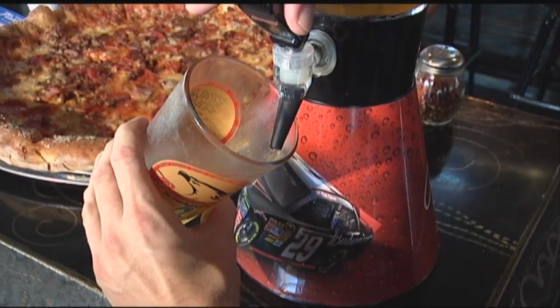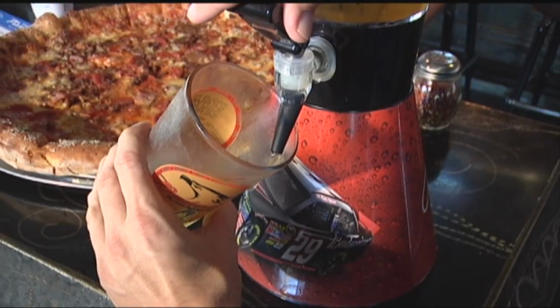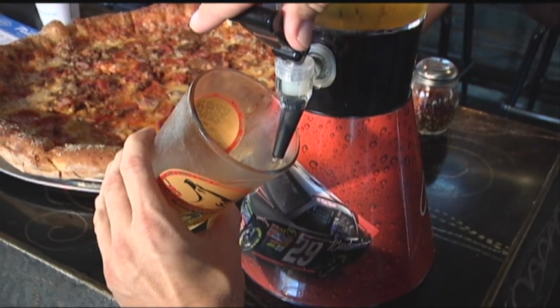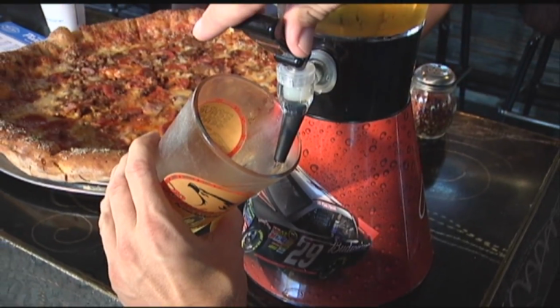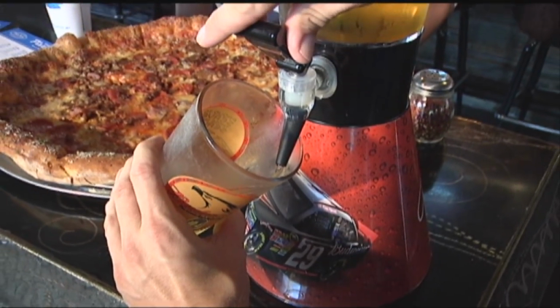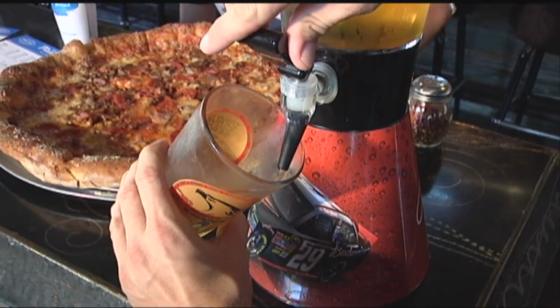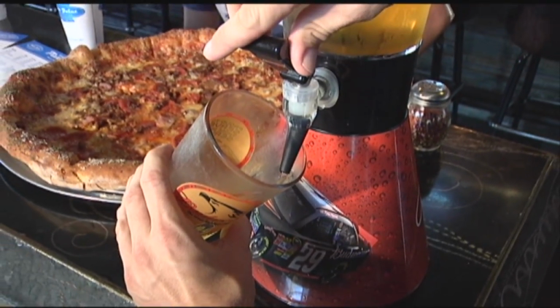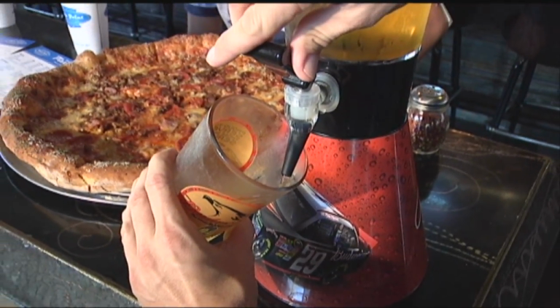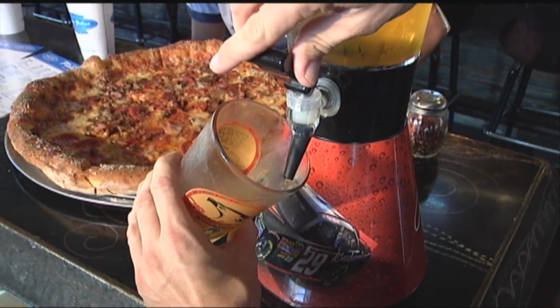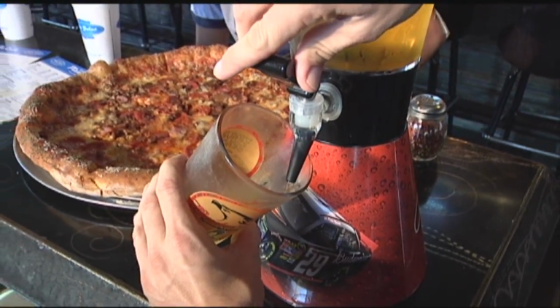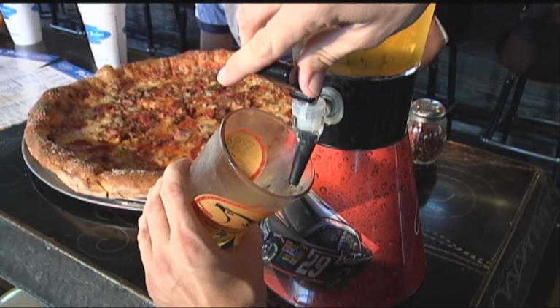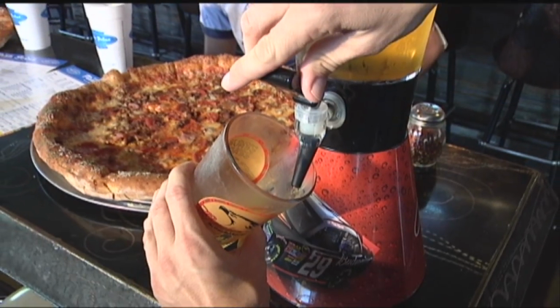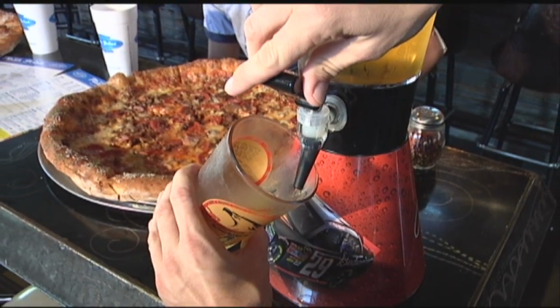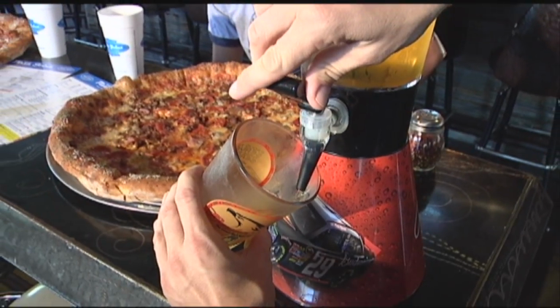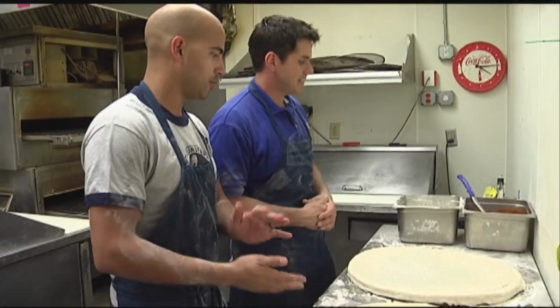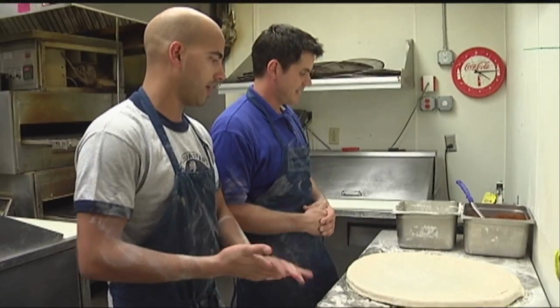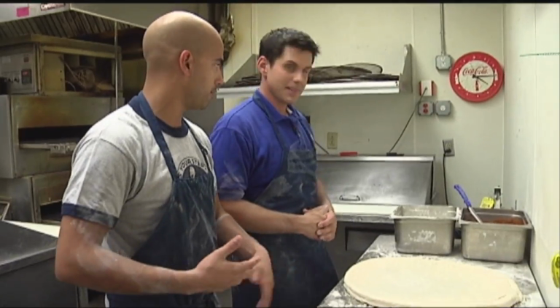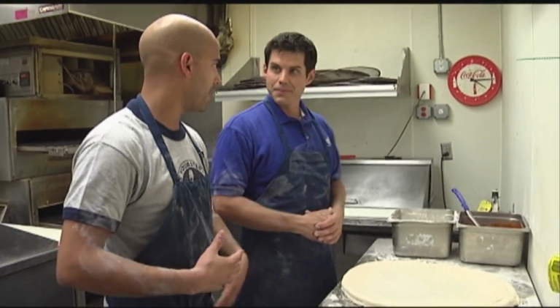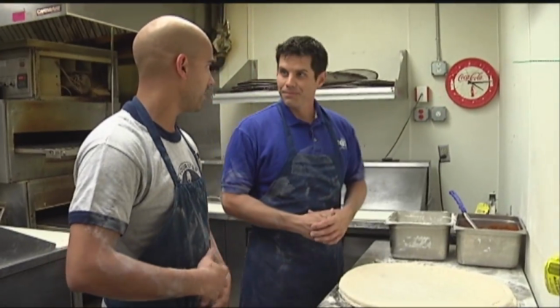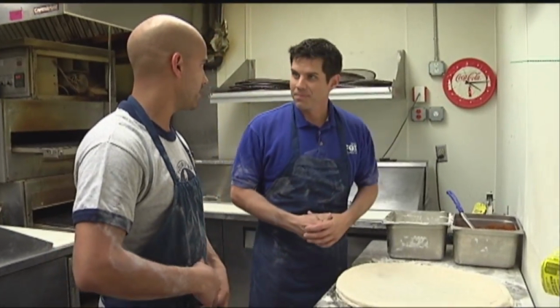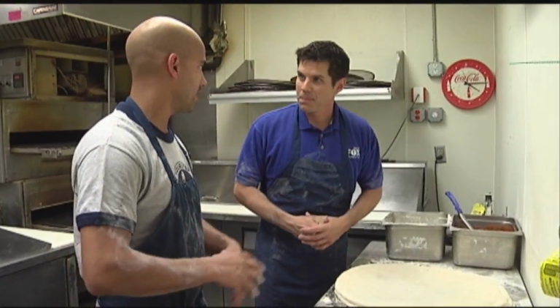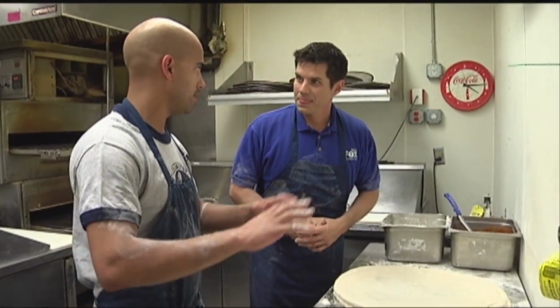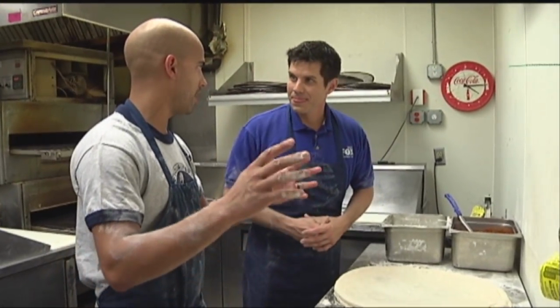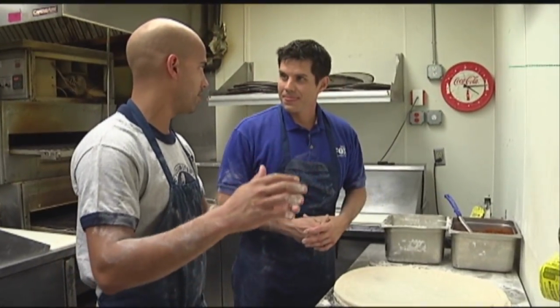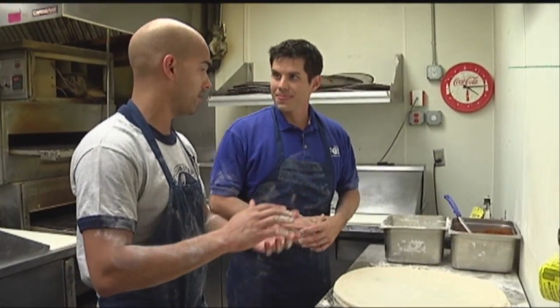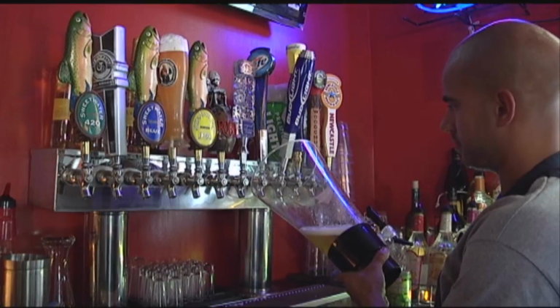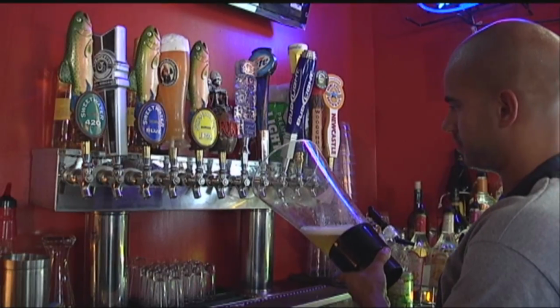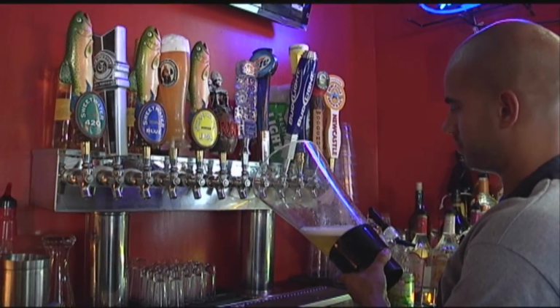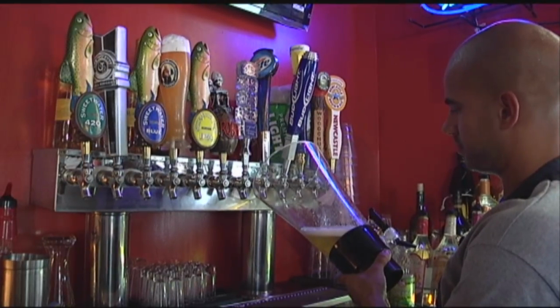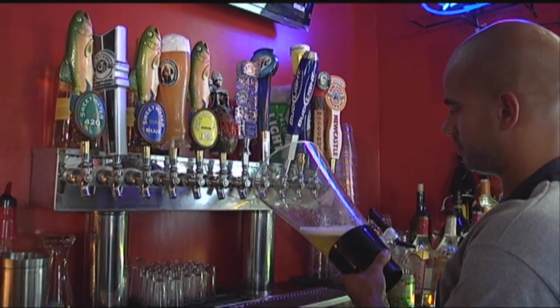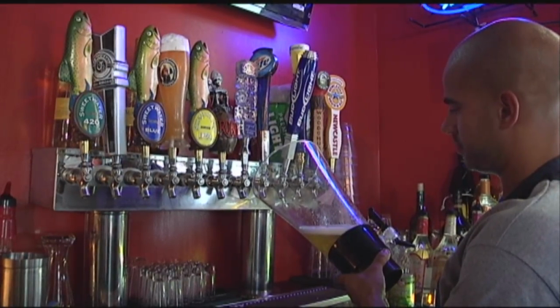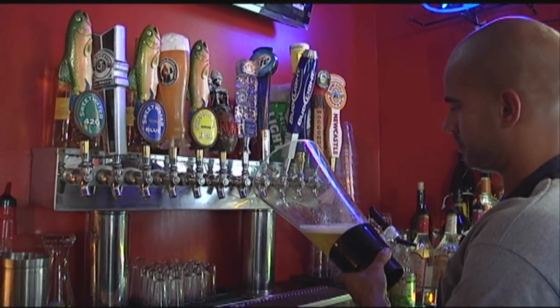Tuesday is our pint night and slice night — two dollar pints, any pint. We have 24 beers on tap.